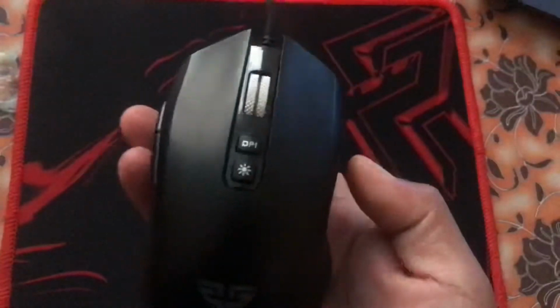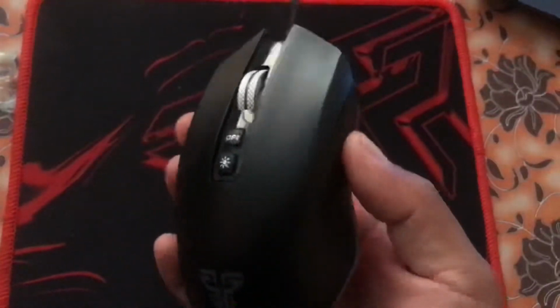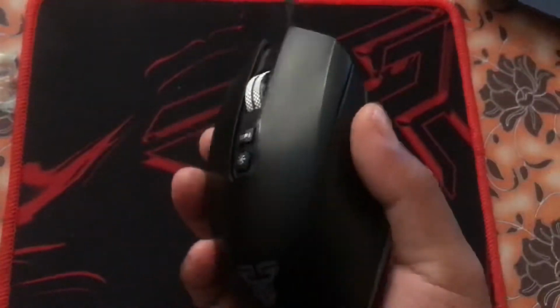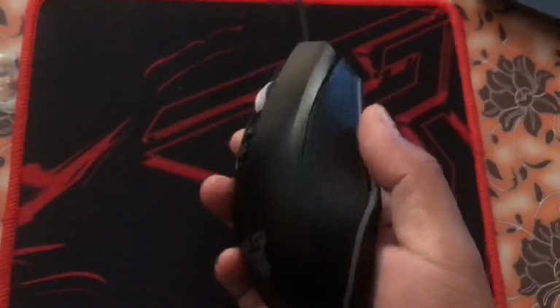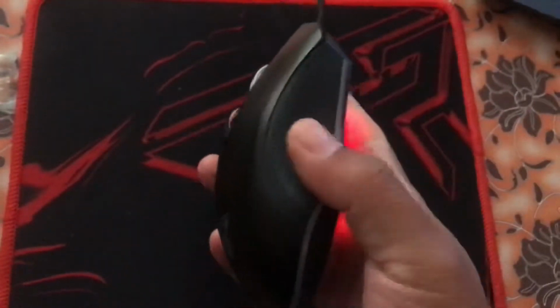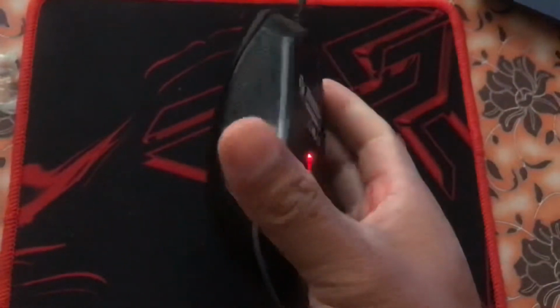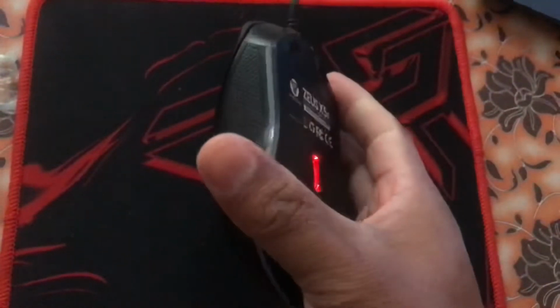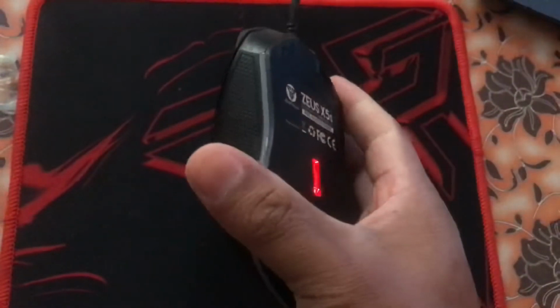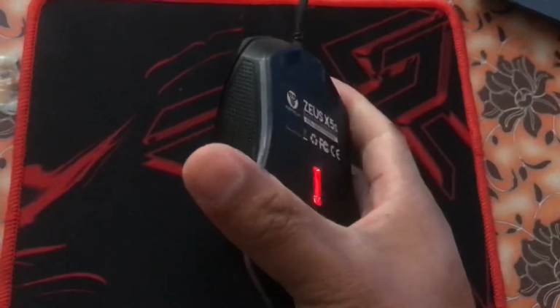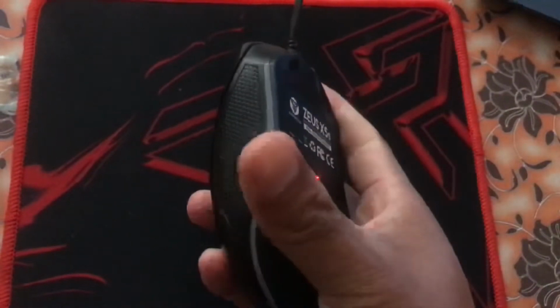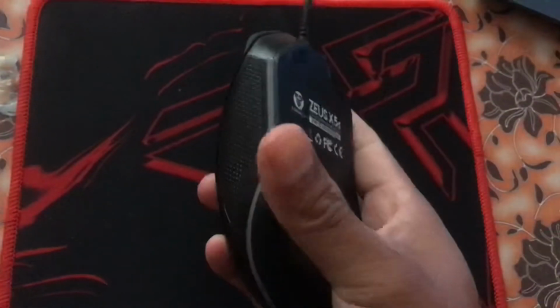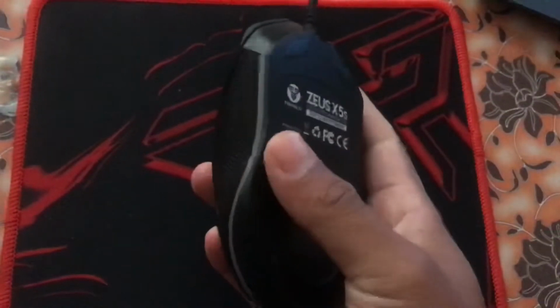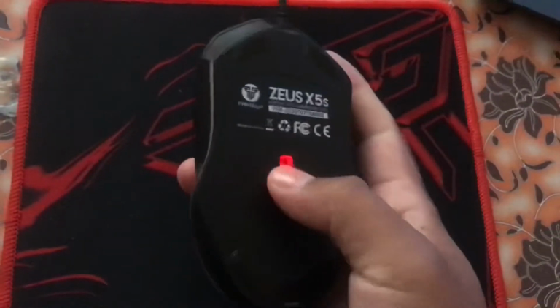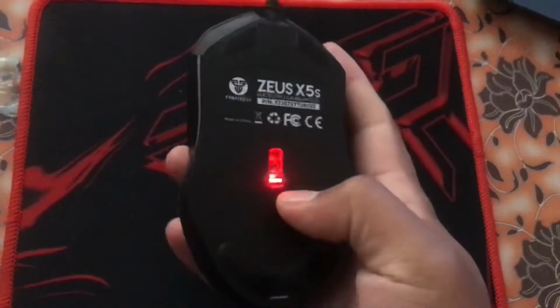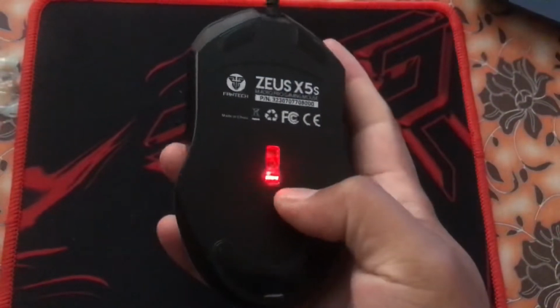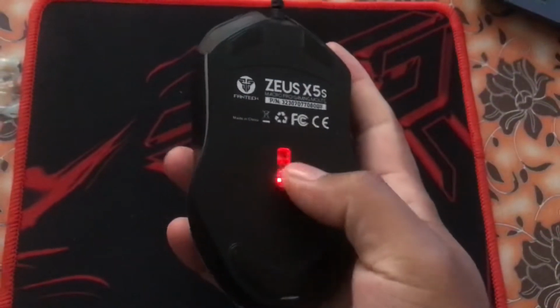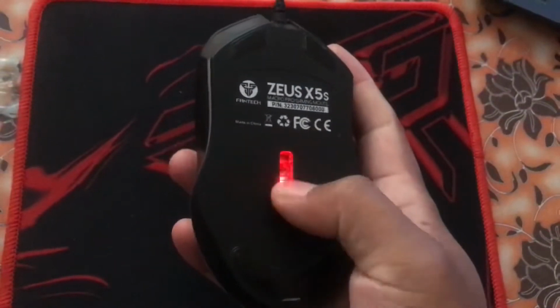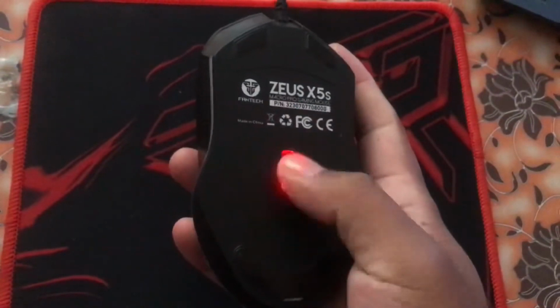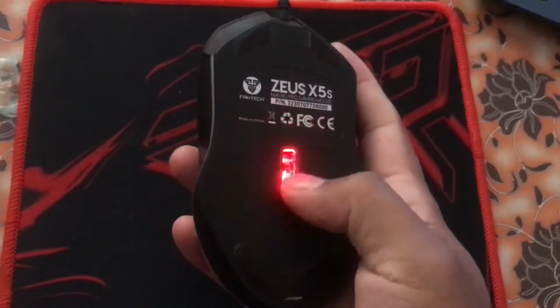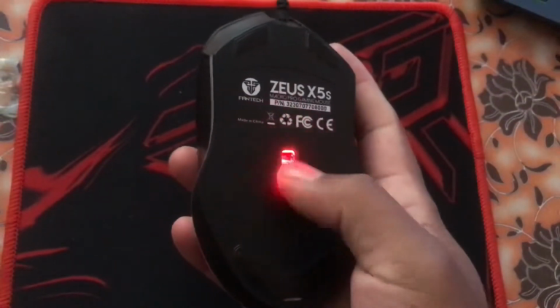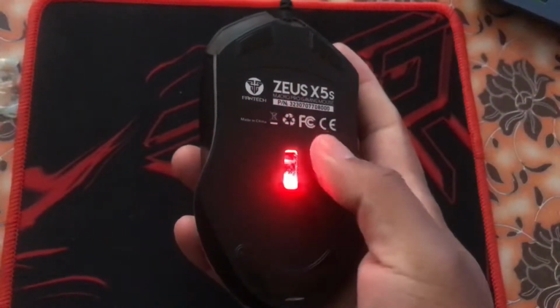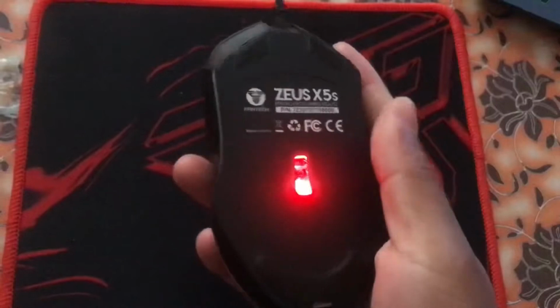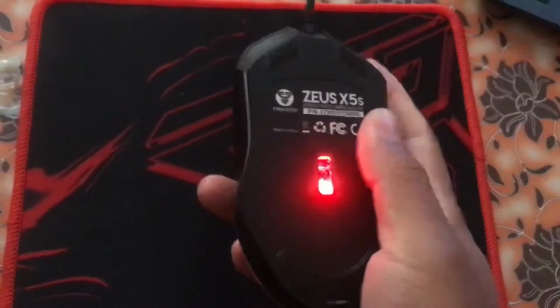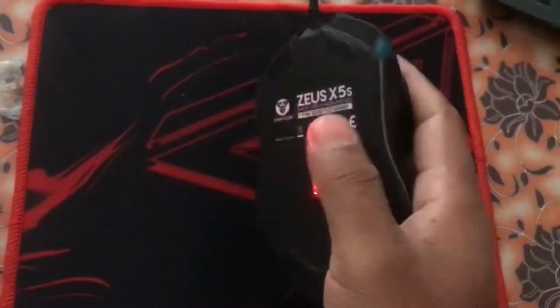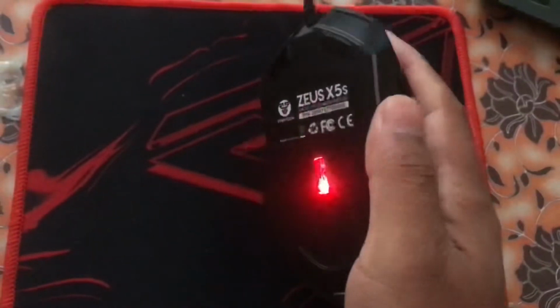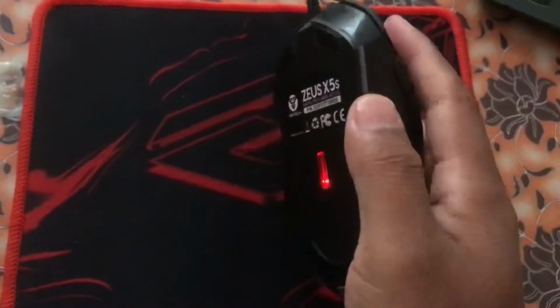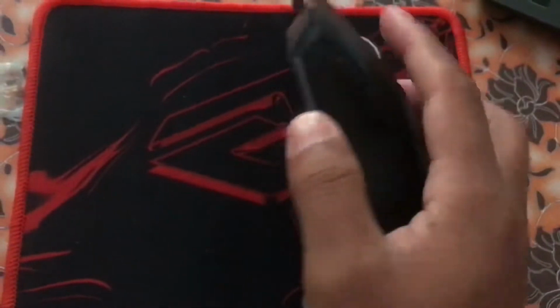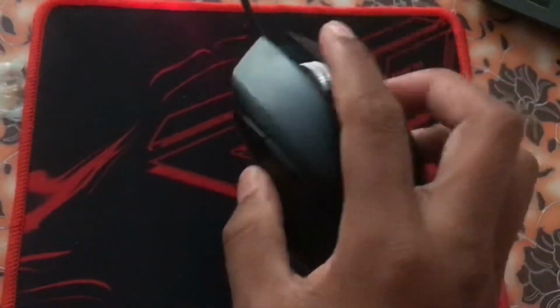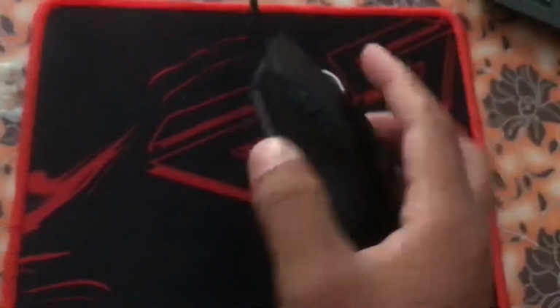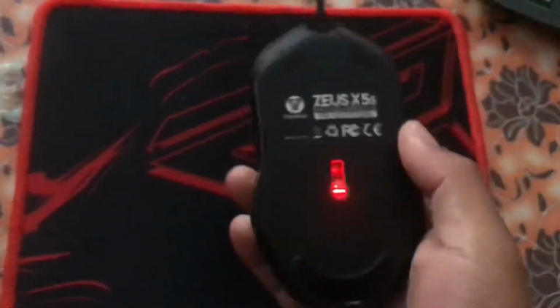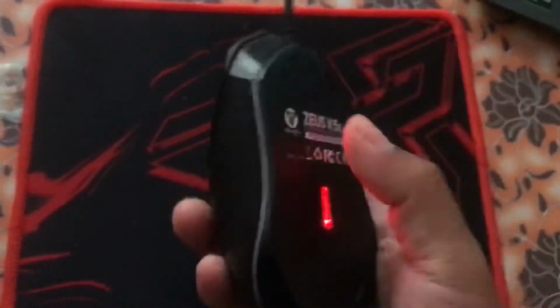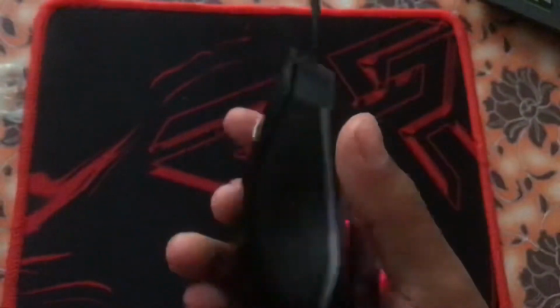All the lights are completely off. This is the sensor light that always remains on.